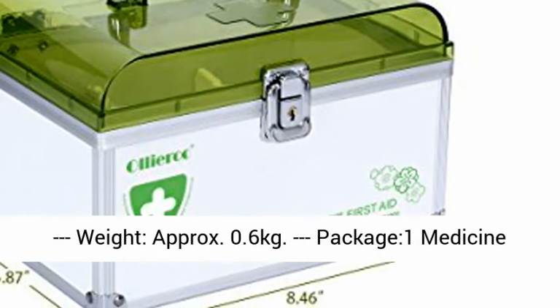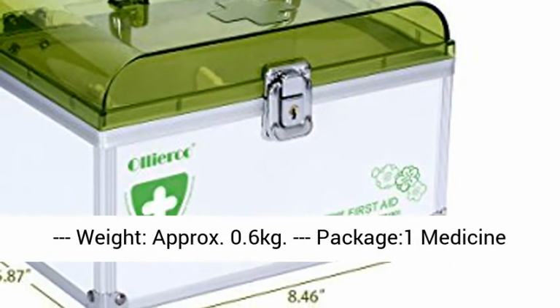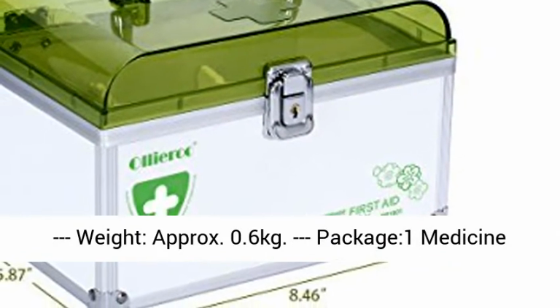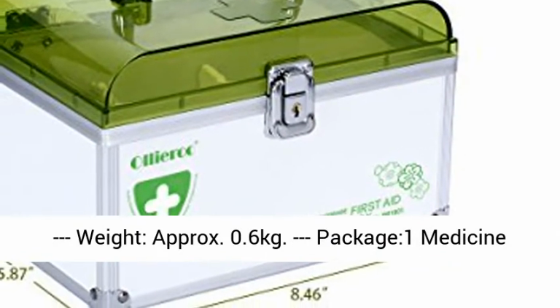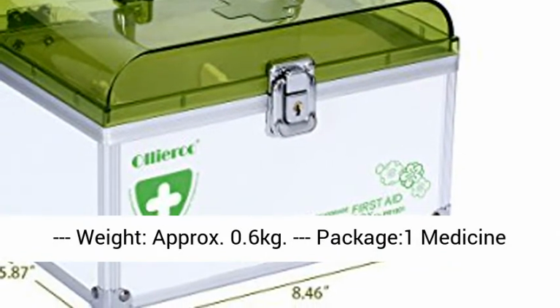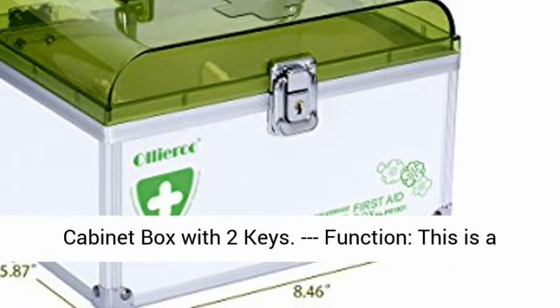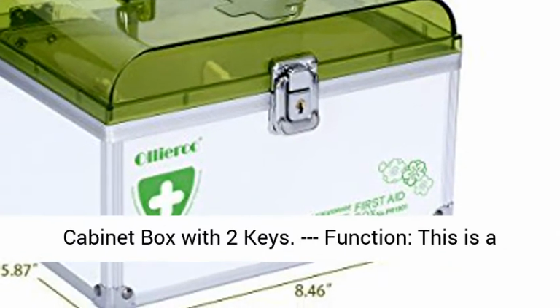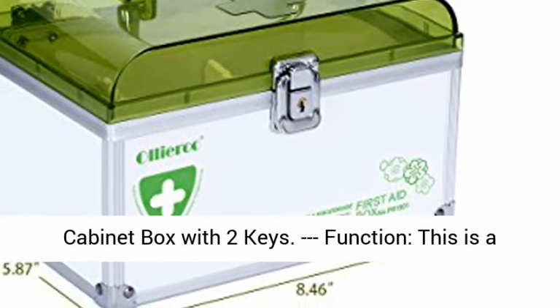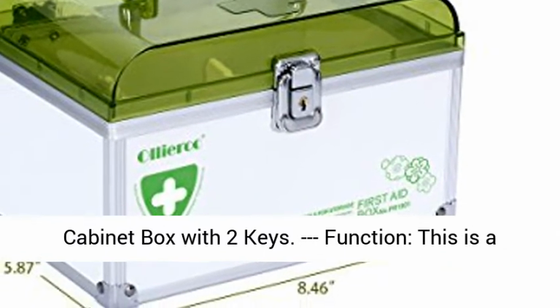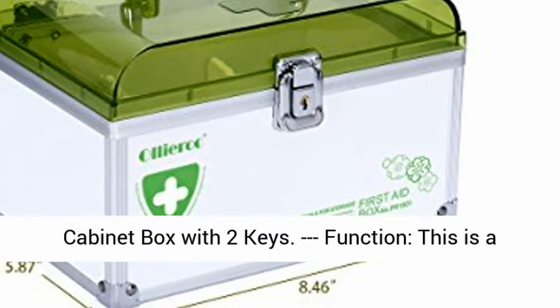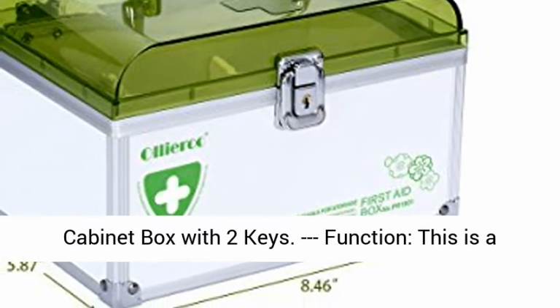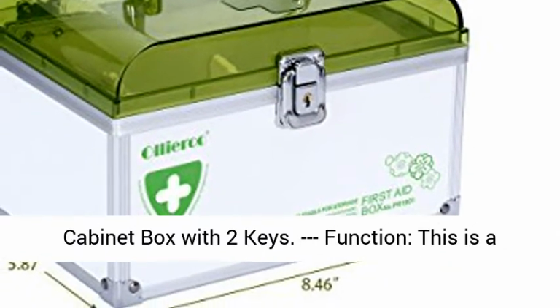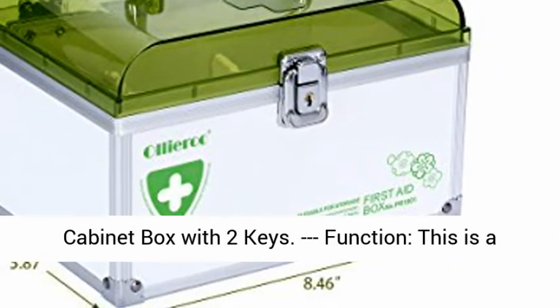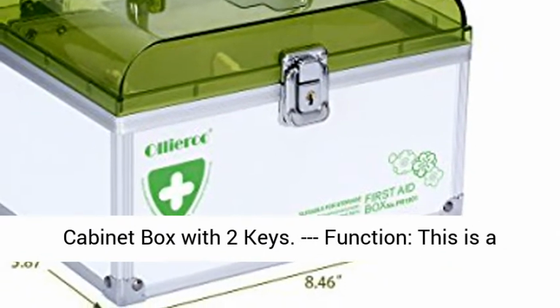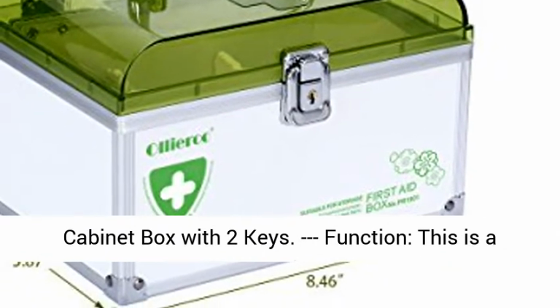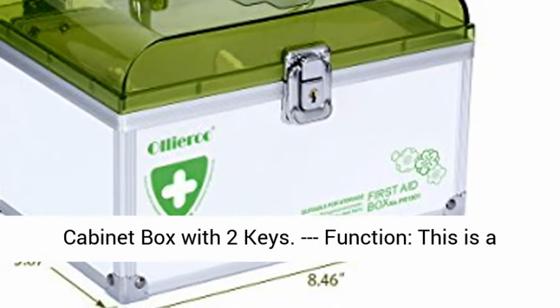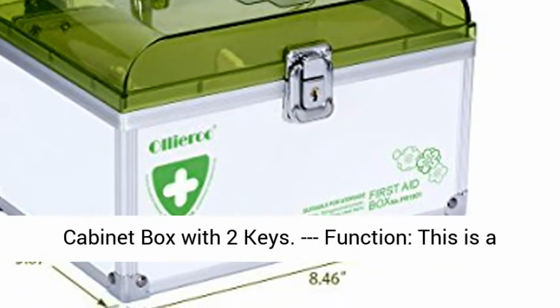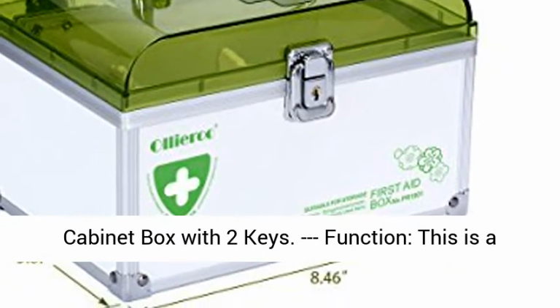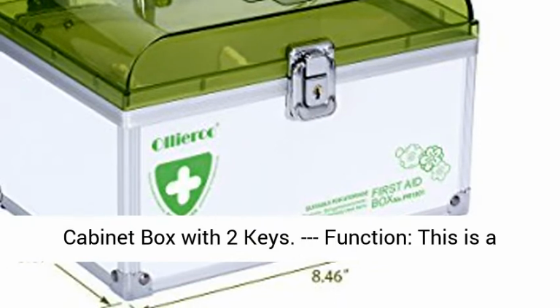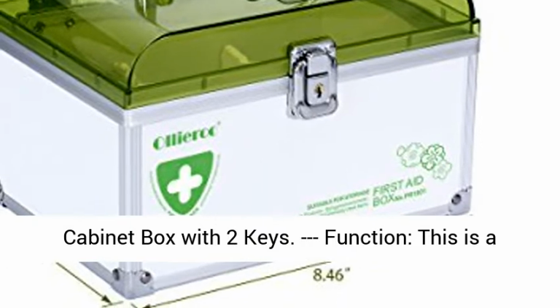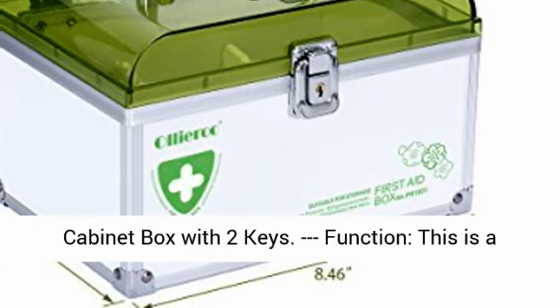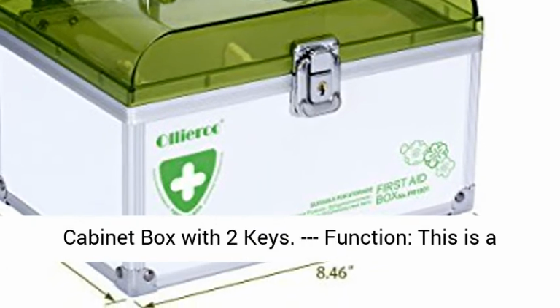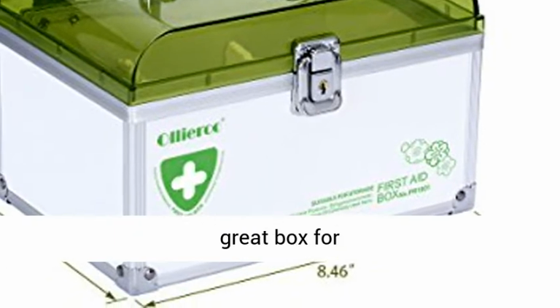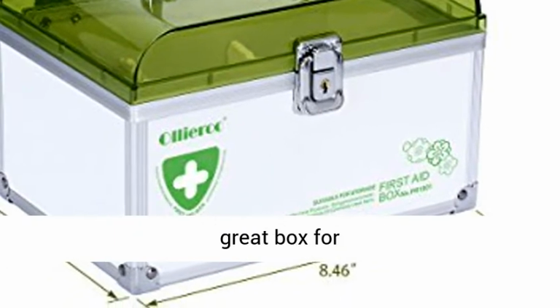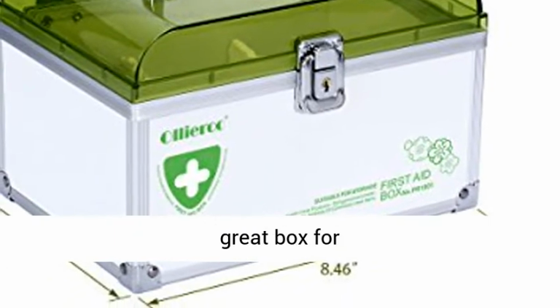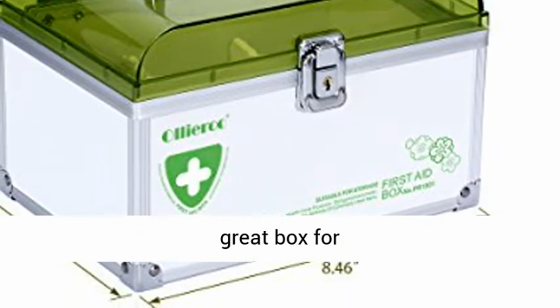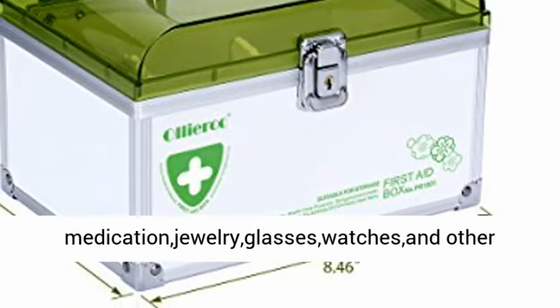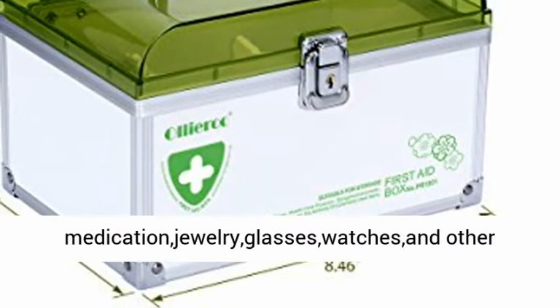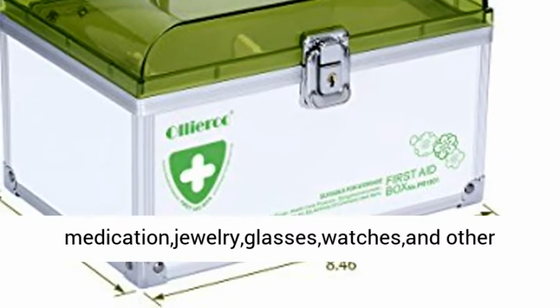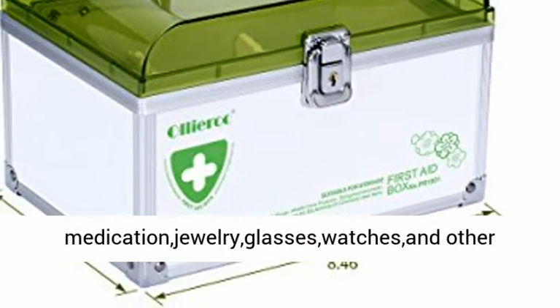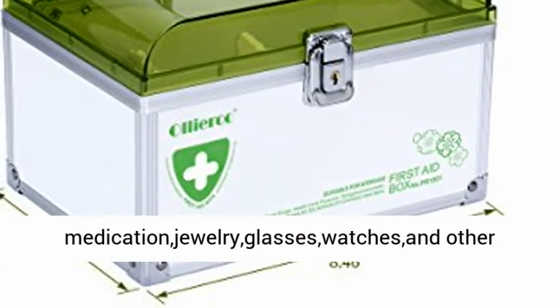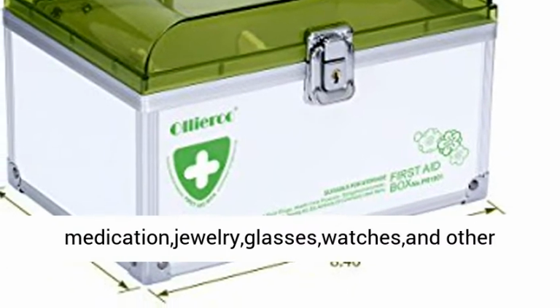Weight: approximately 0.6 kilograms. Package includes 1 Medicine Cabinet Box with 2 Keys.